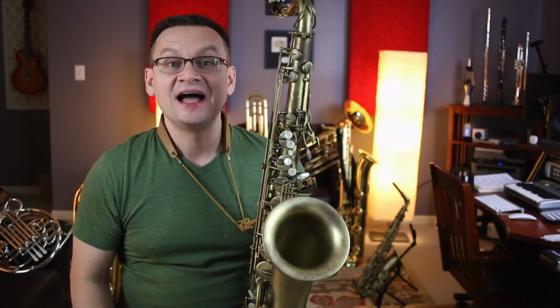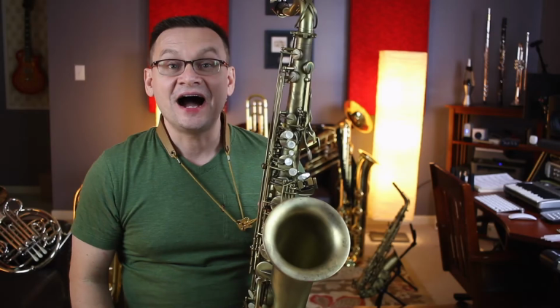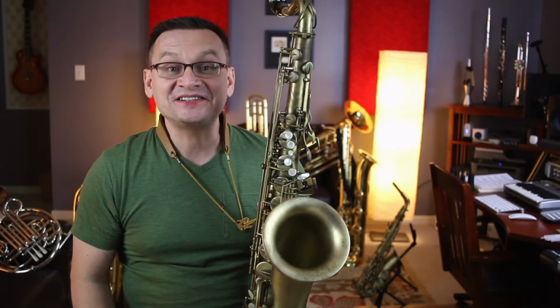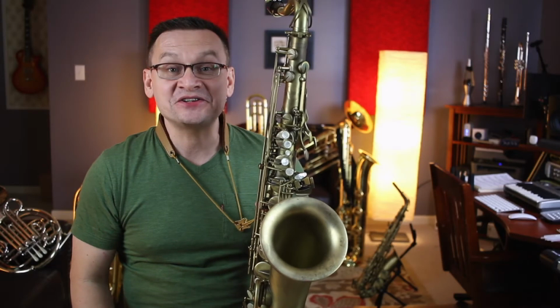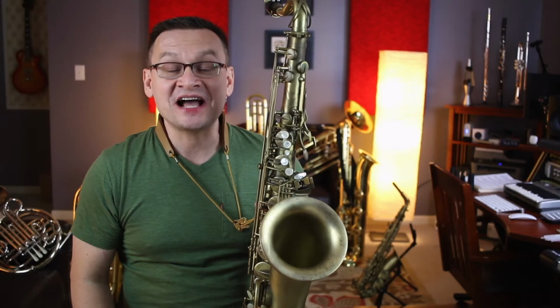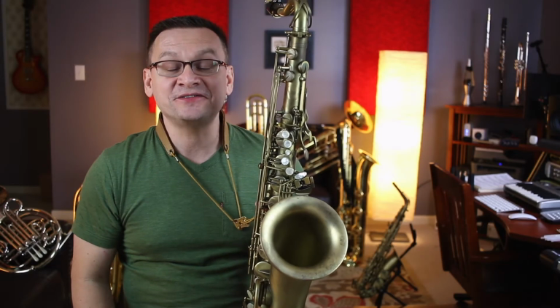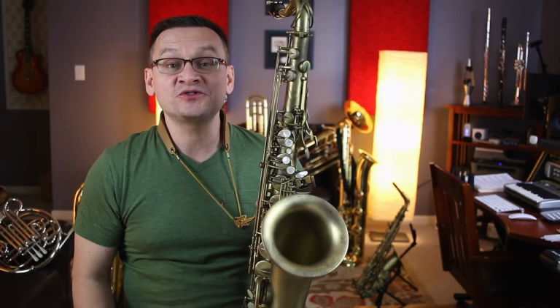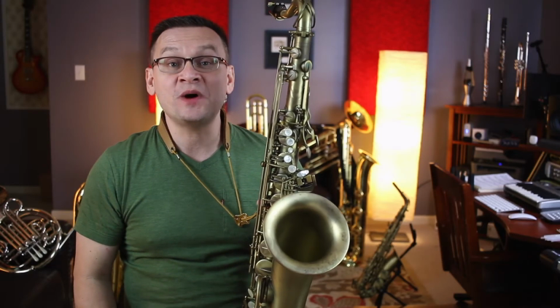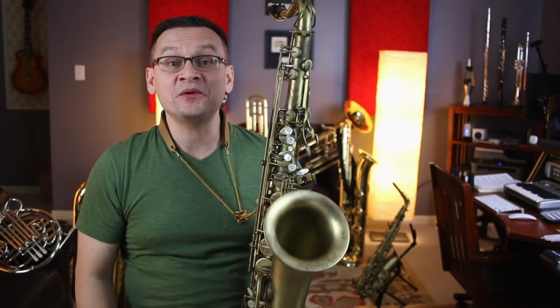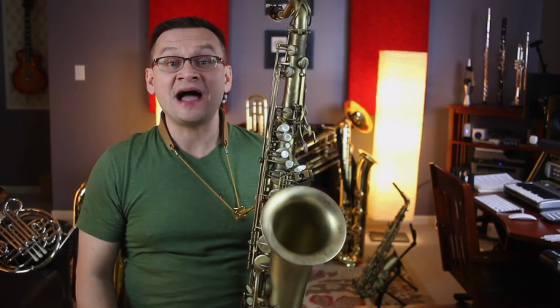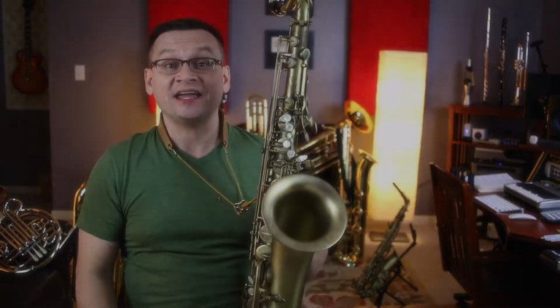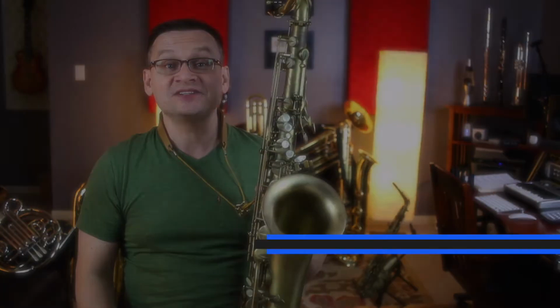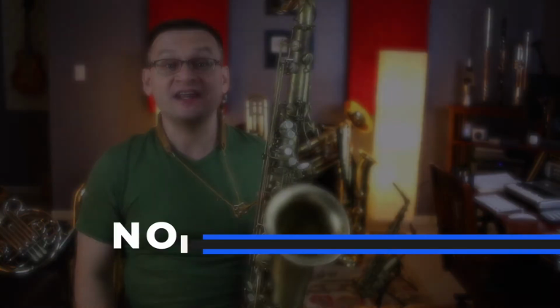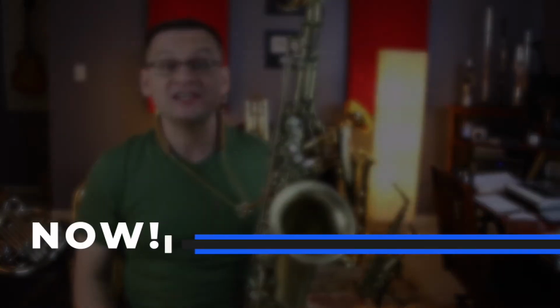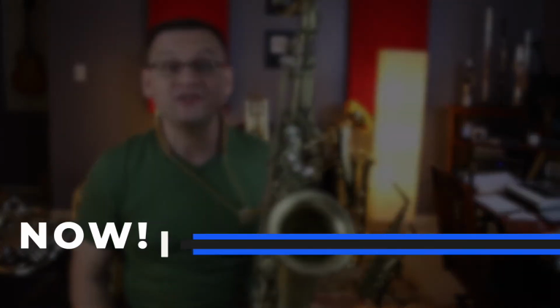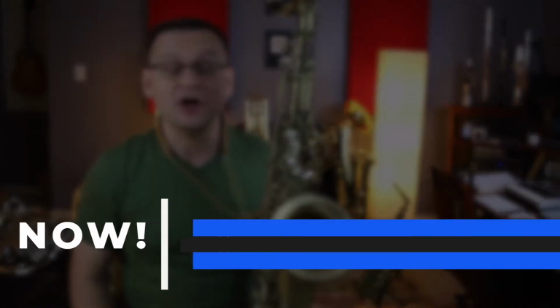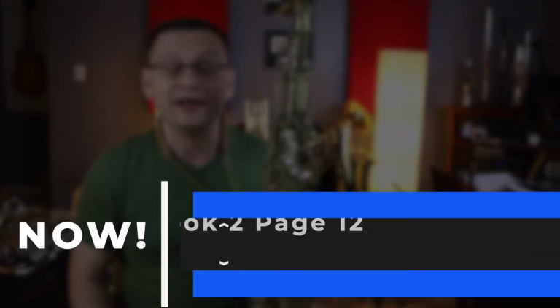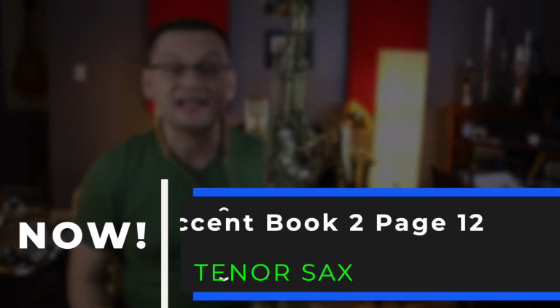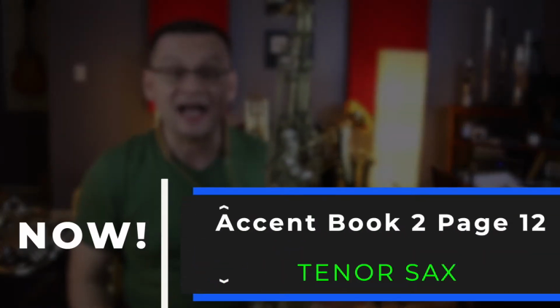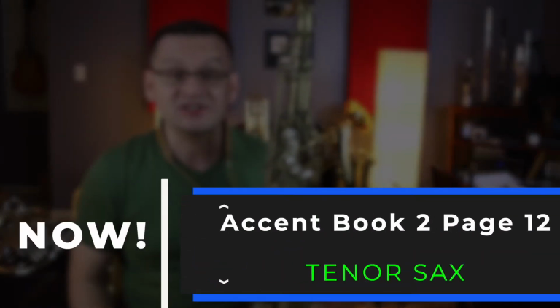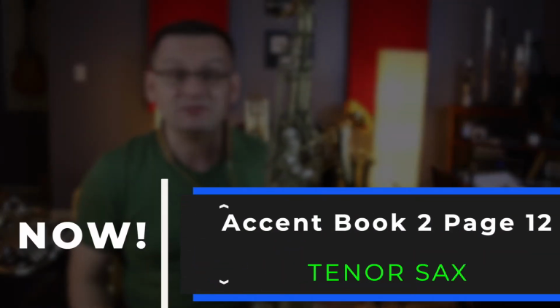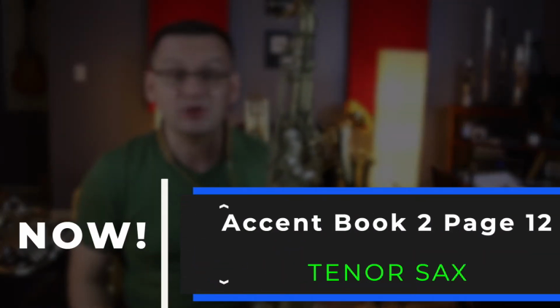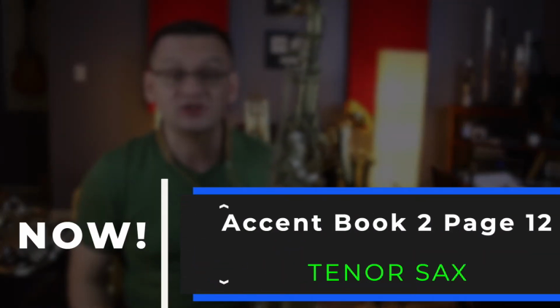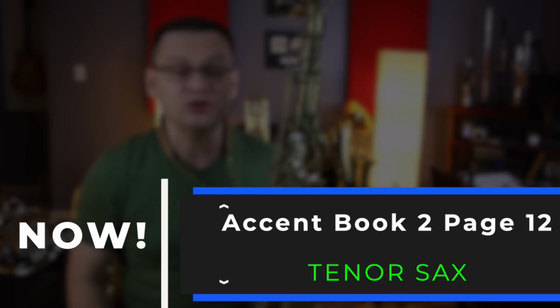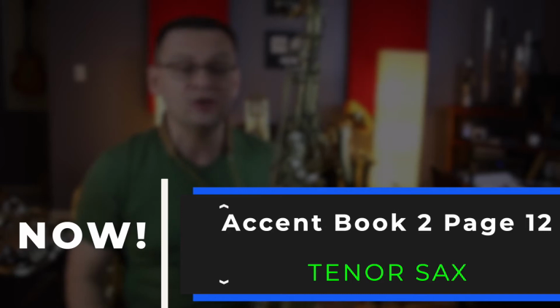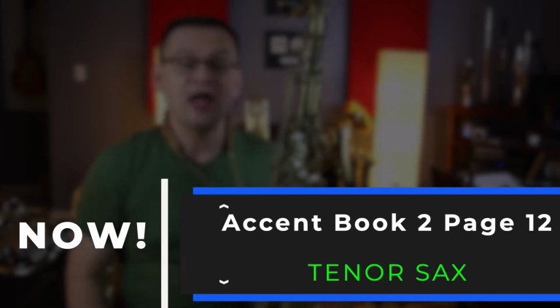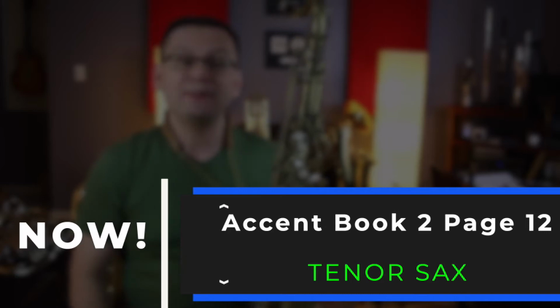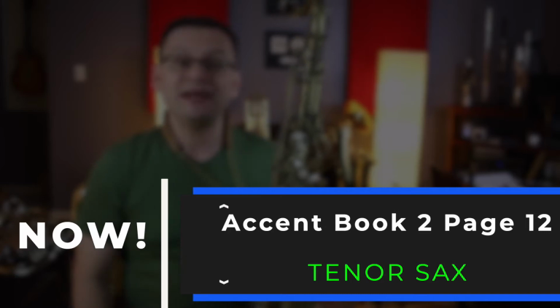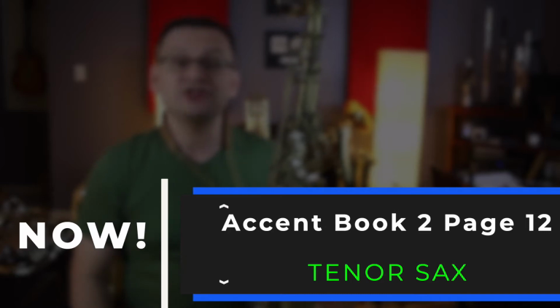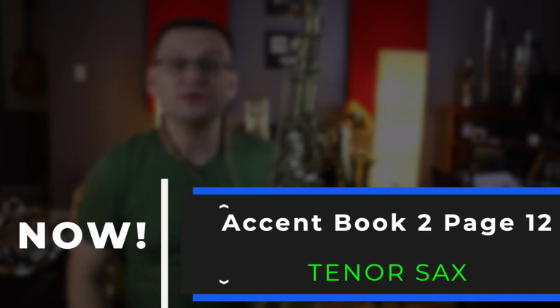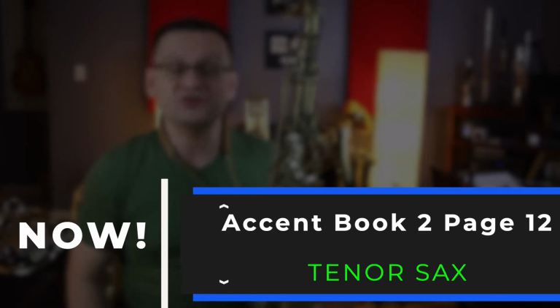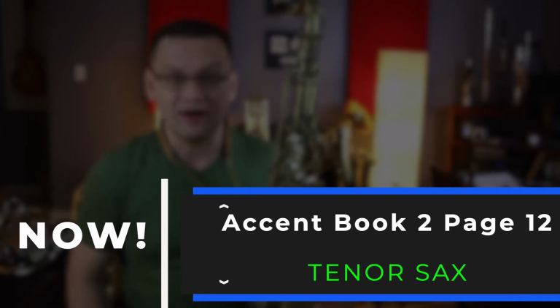Hi, tenor saxophones. Welcome back. In today's video, it's Accent Book 2, page number 12.